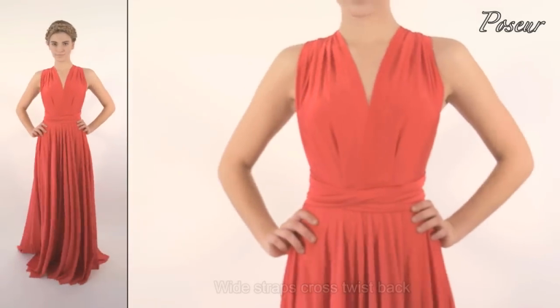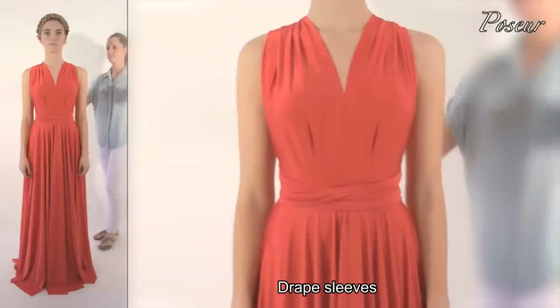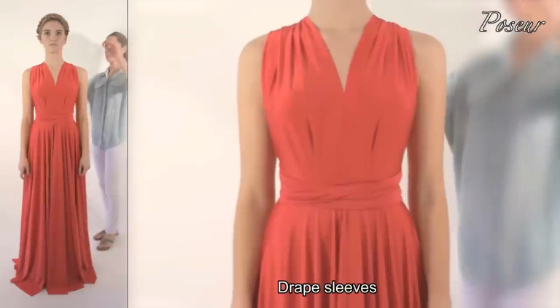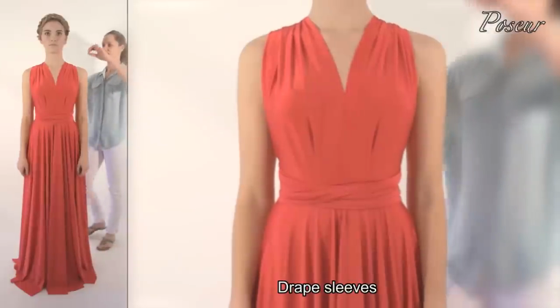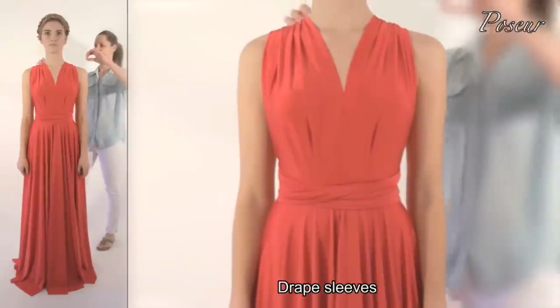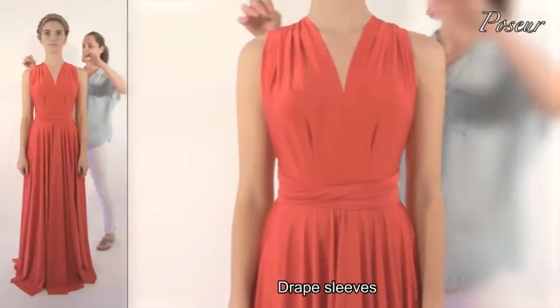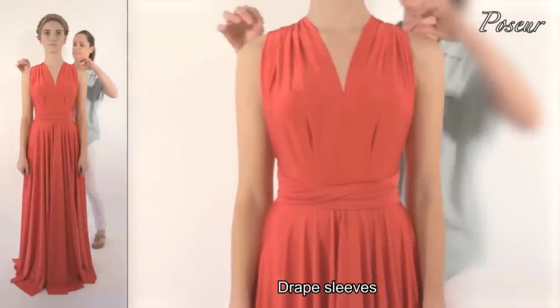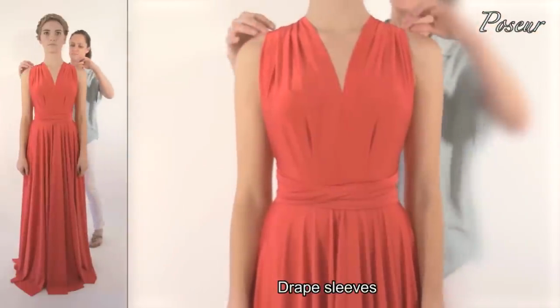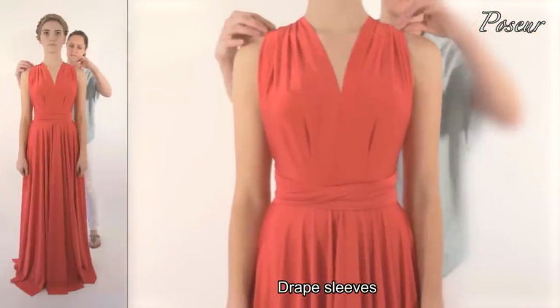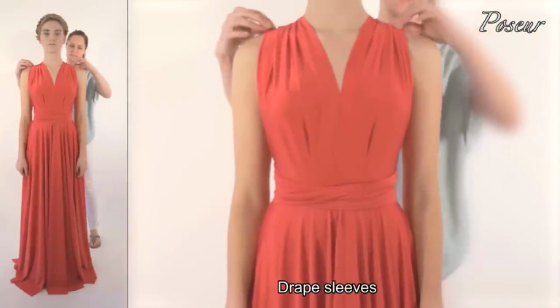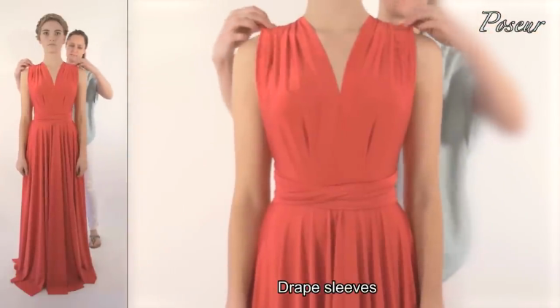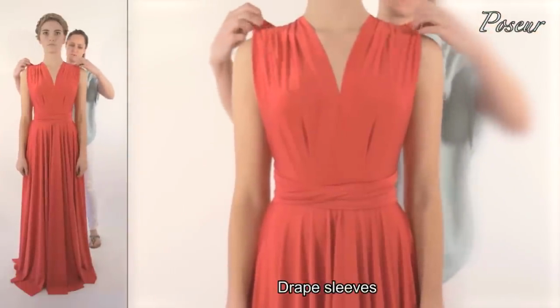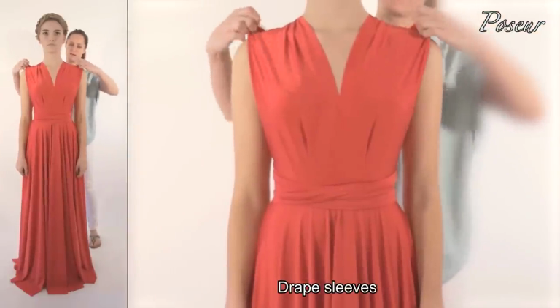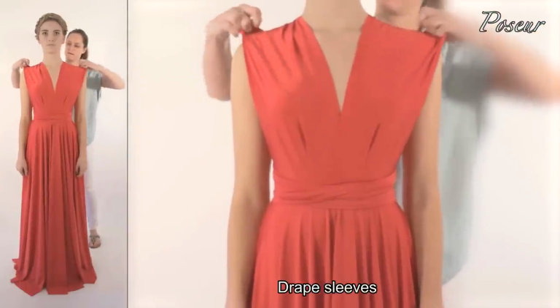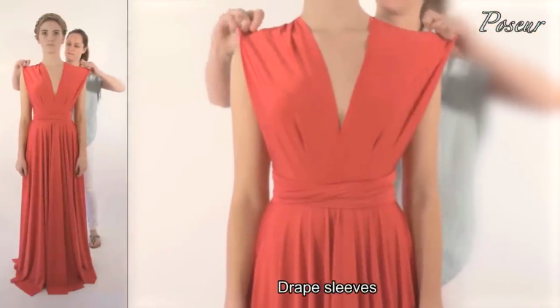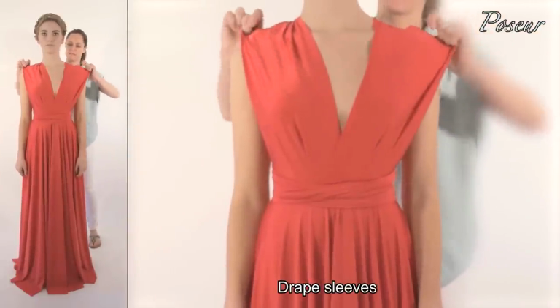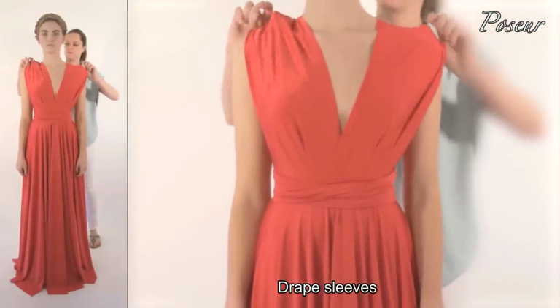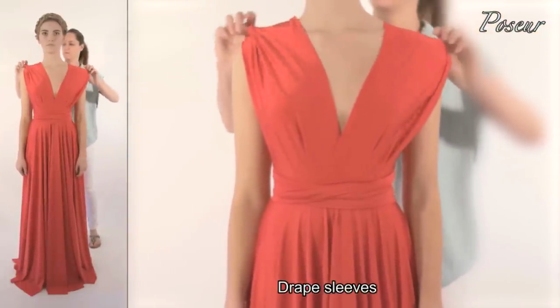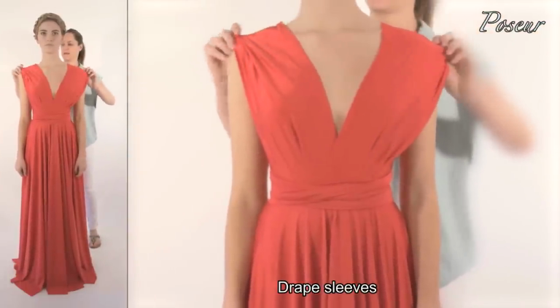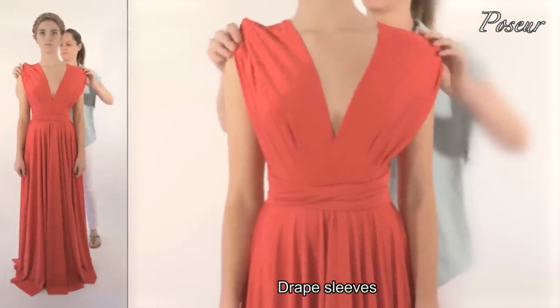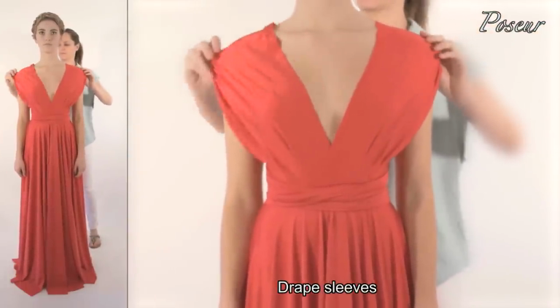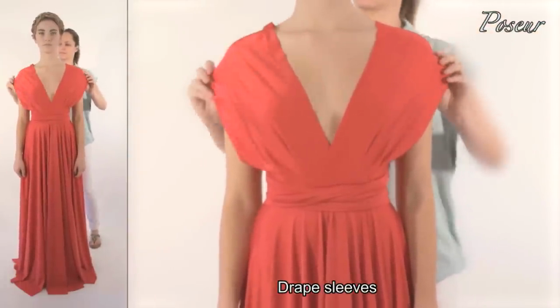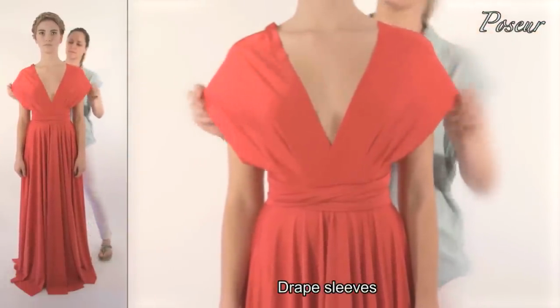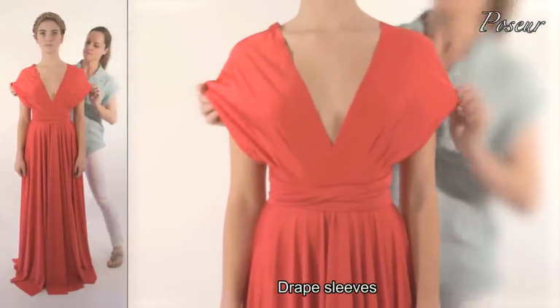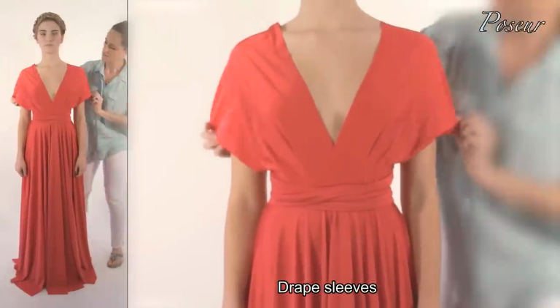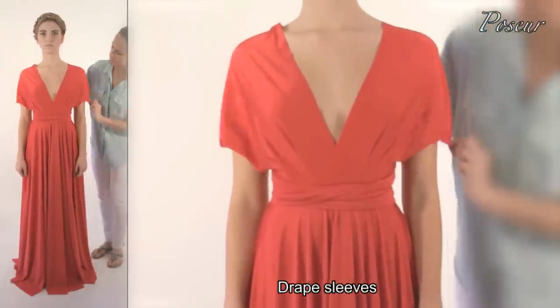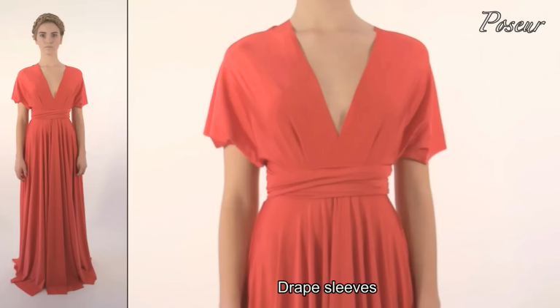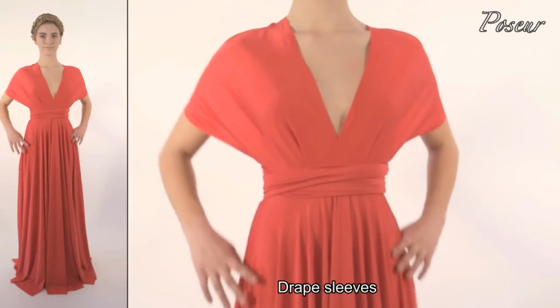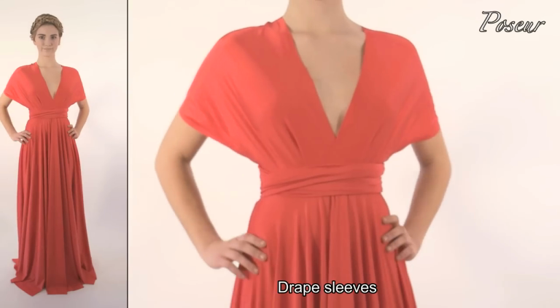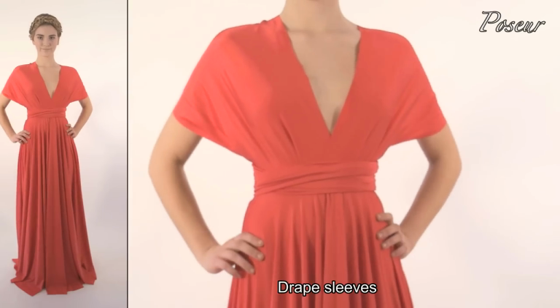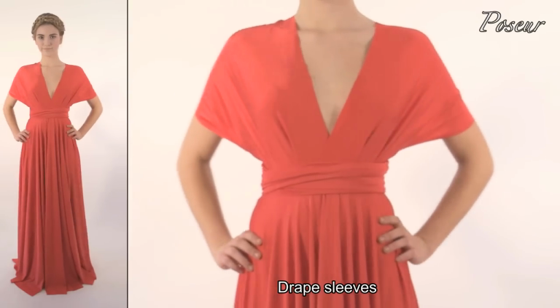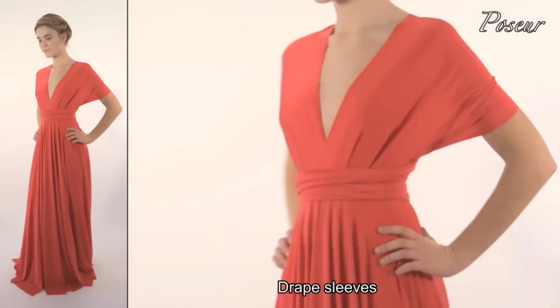Look 2: Drape sleeve. Simply pull the straps over the shoulders for a drape sleeve.